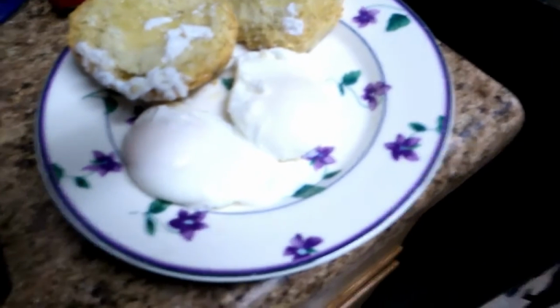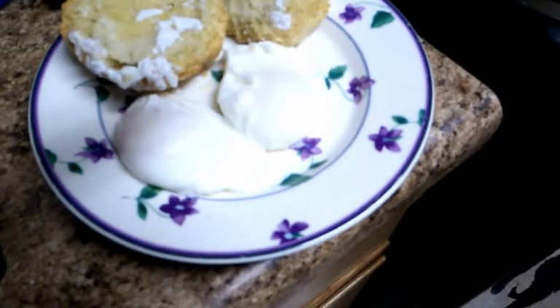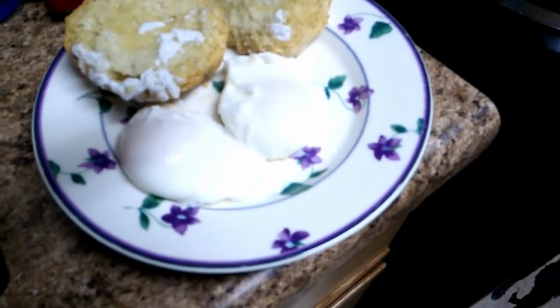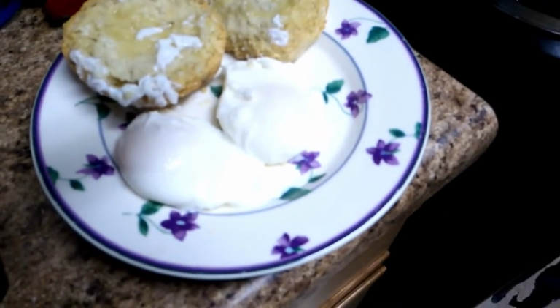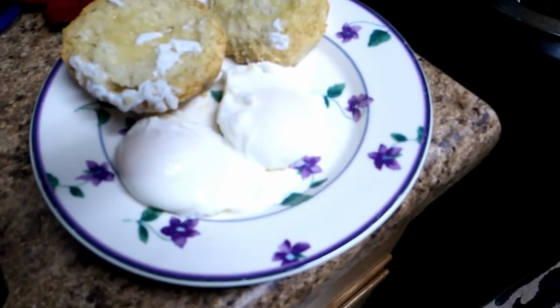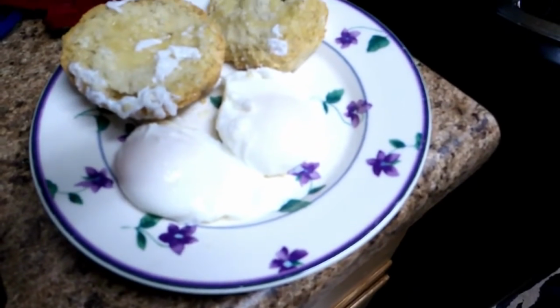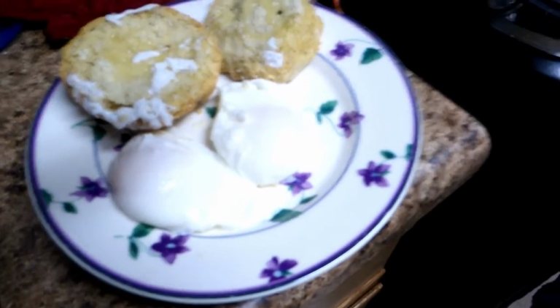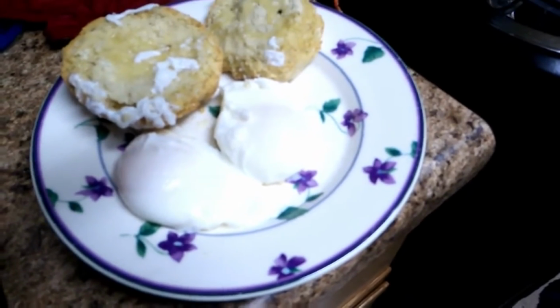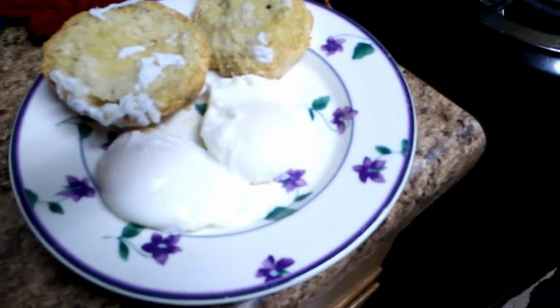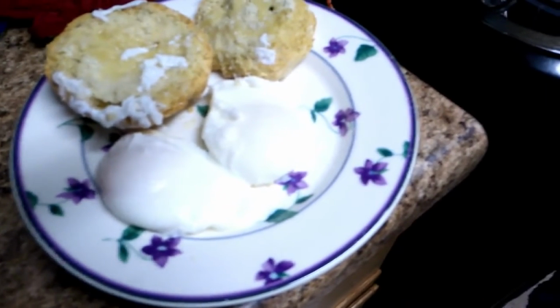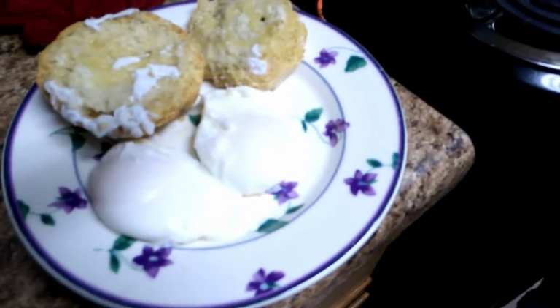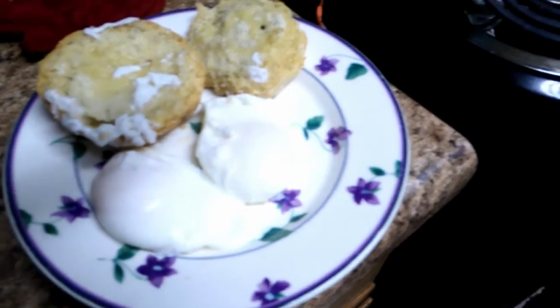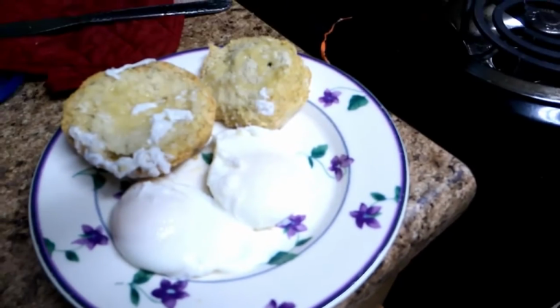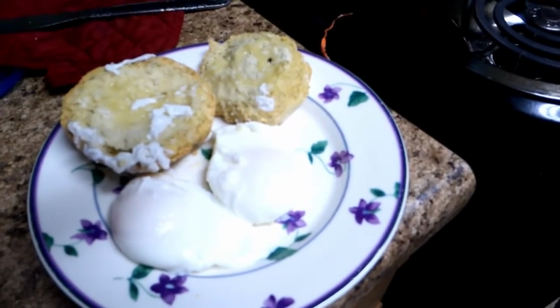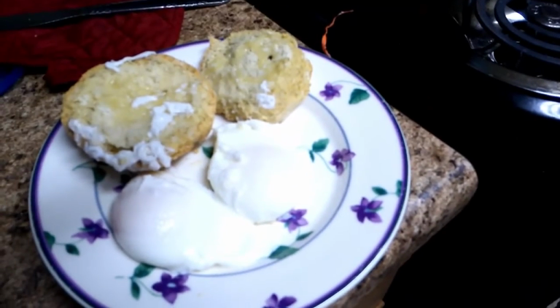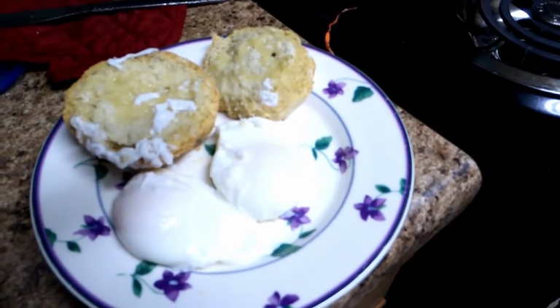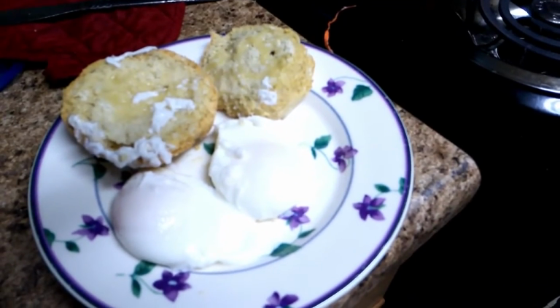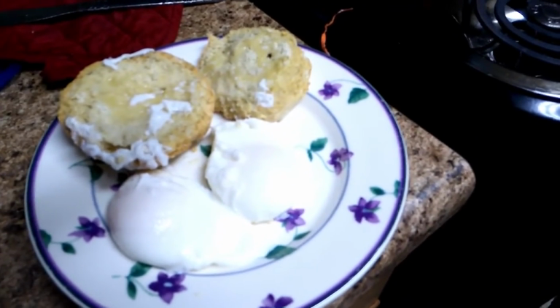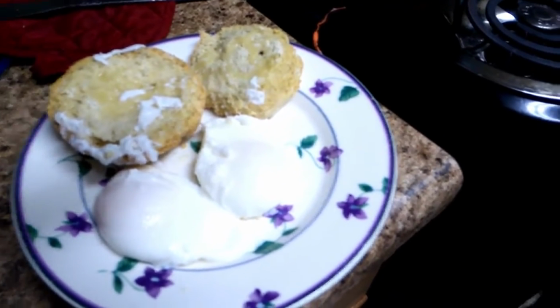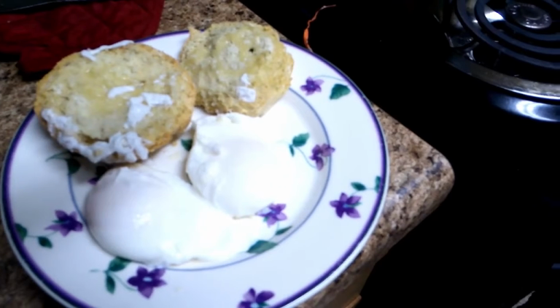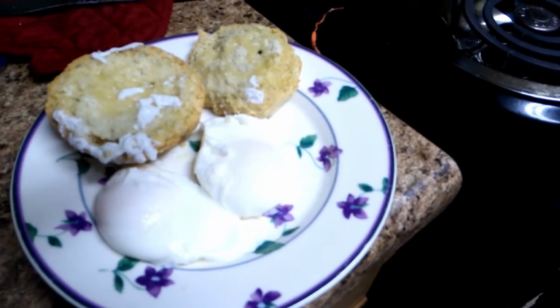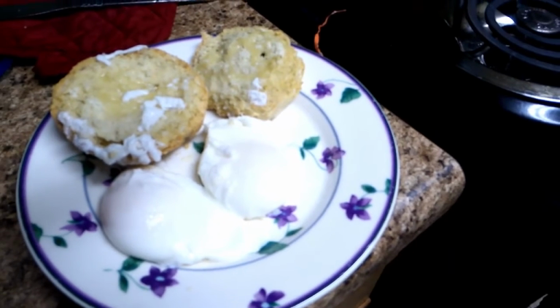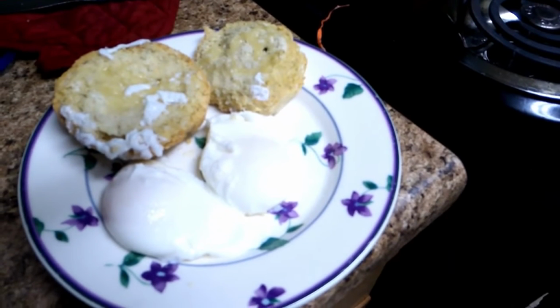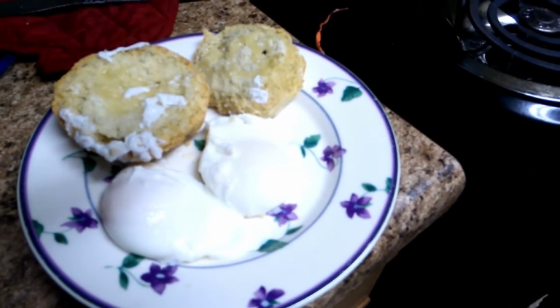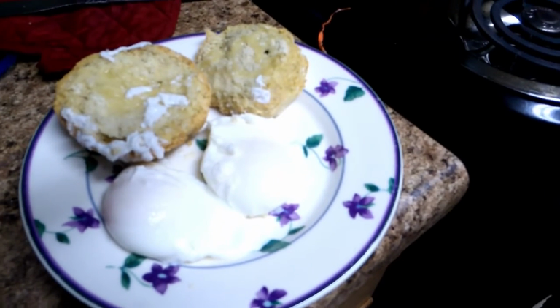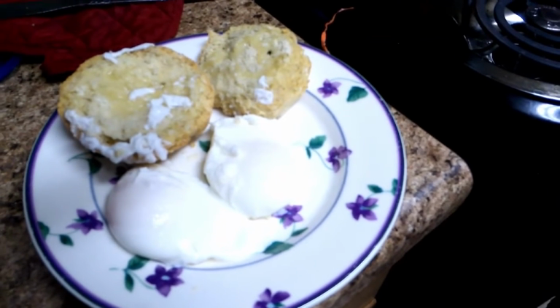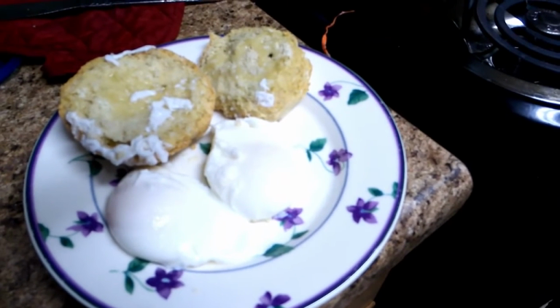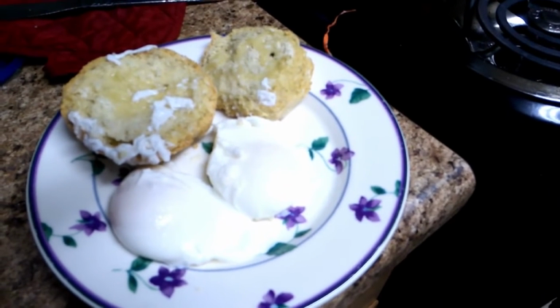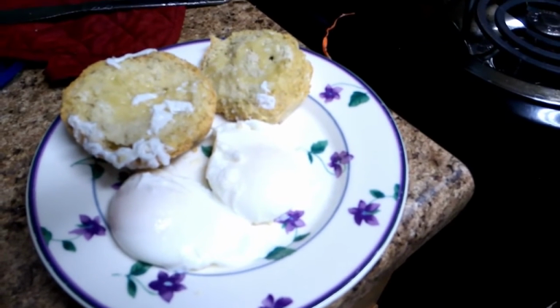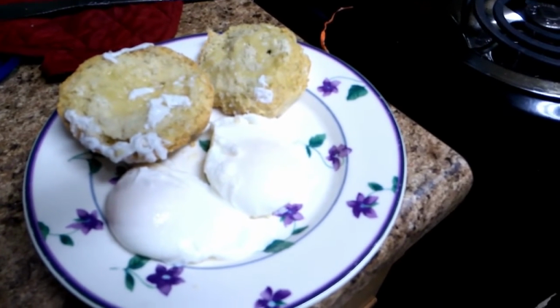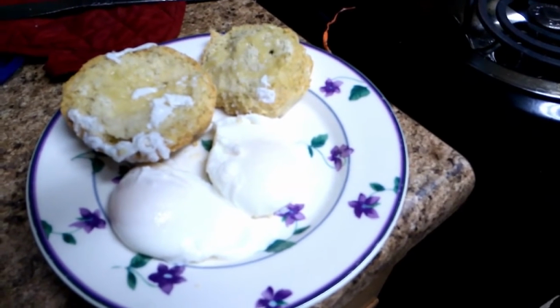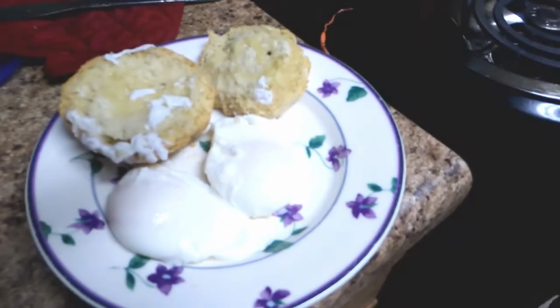These poached eggs, they're super easy to make. I will see you guys next week. Bye!